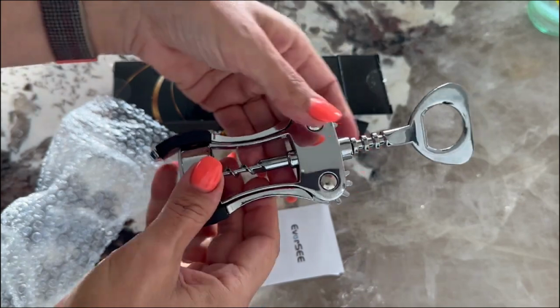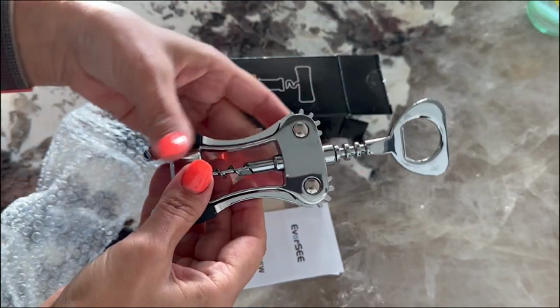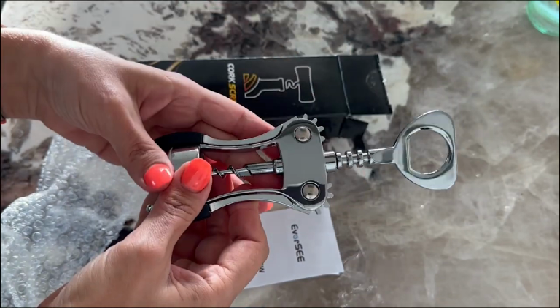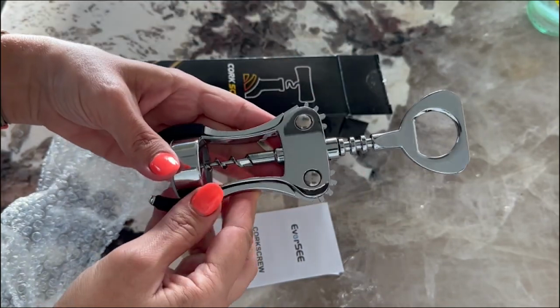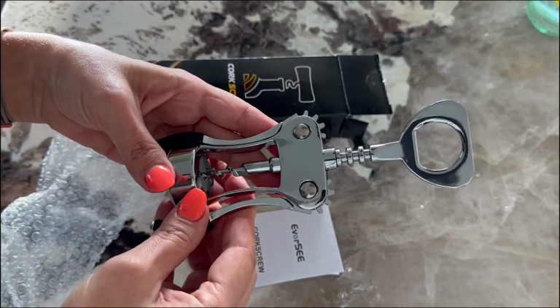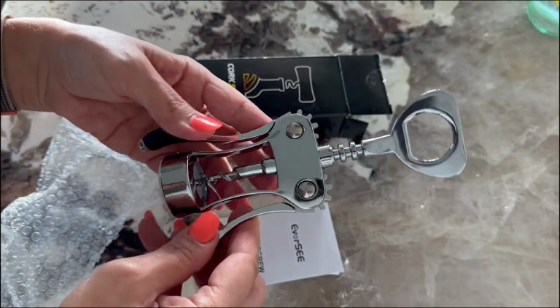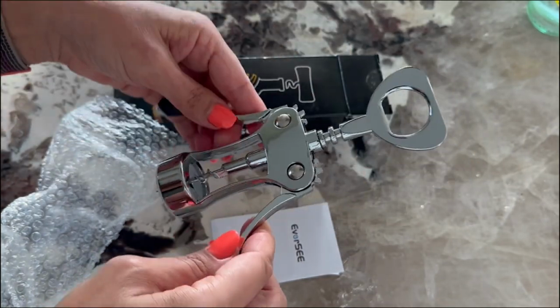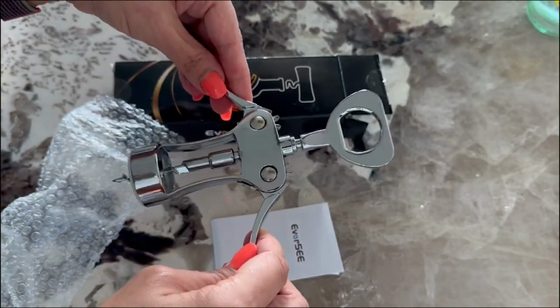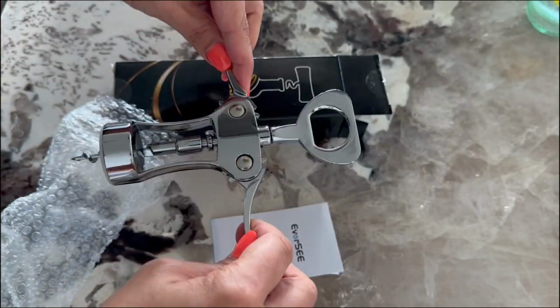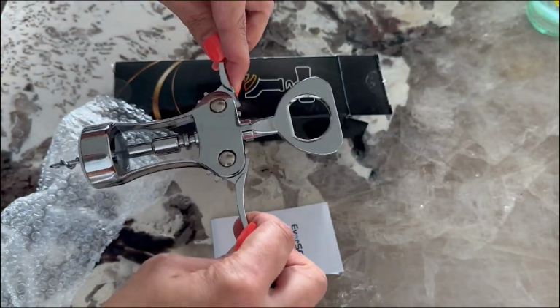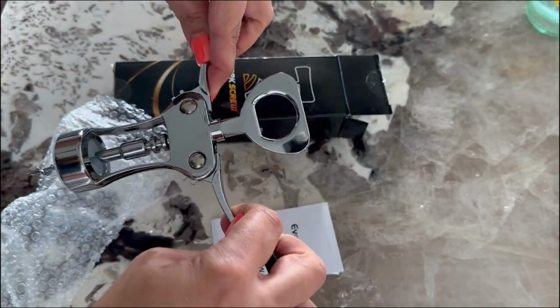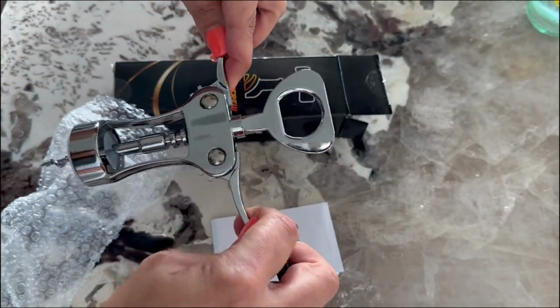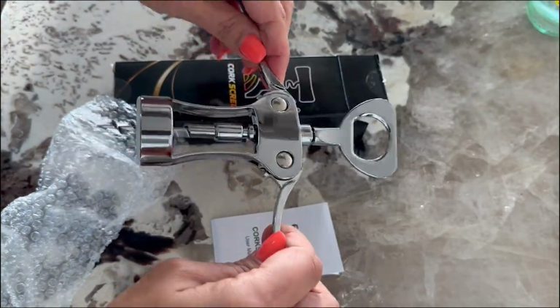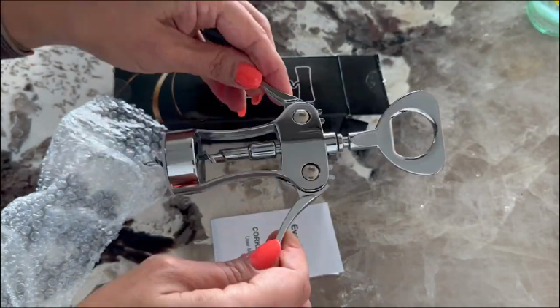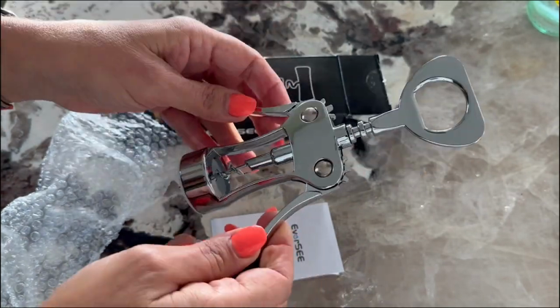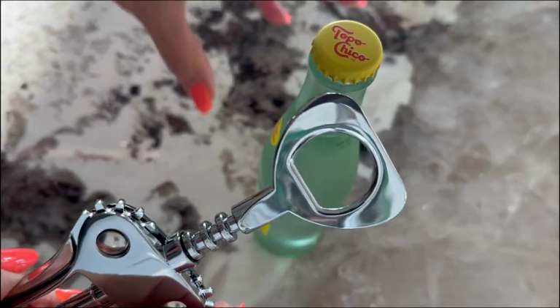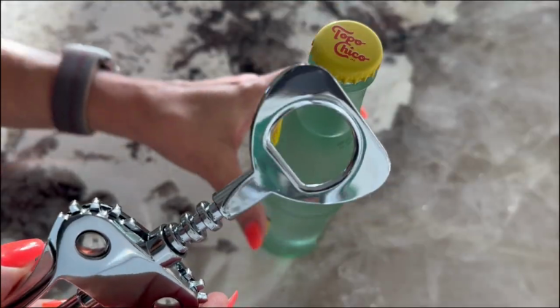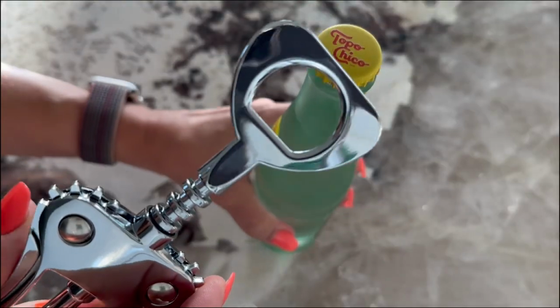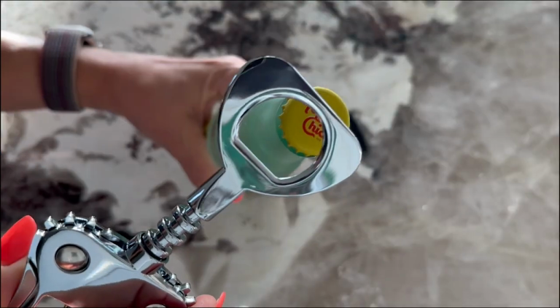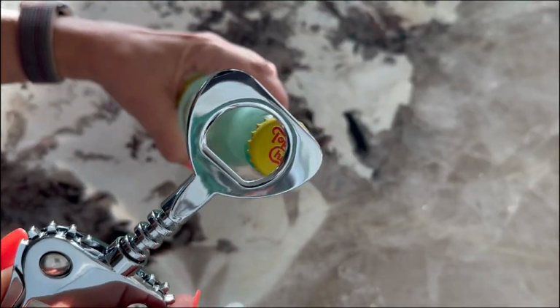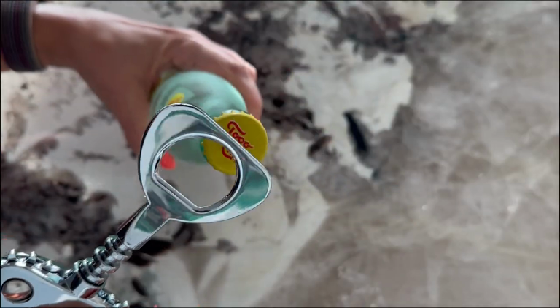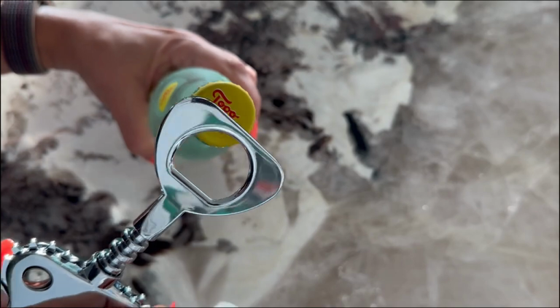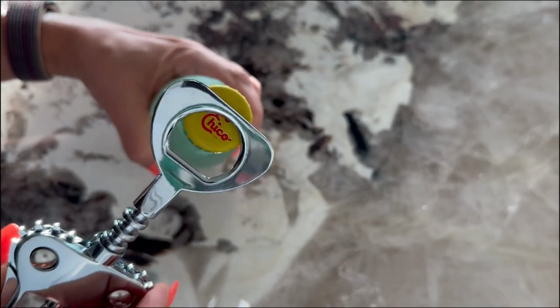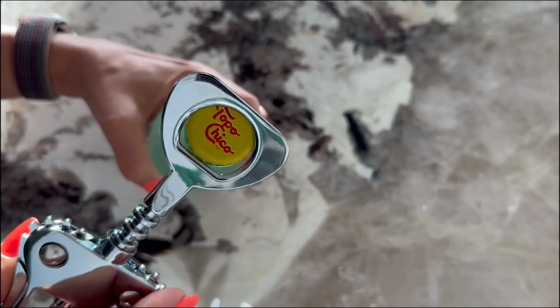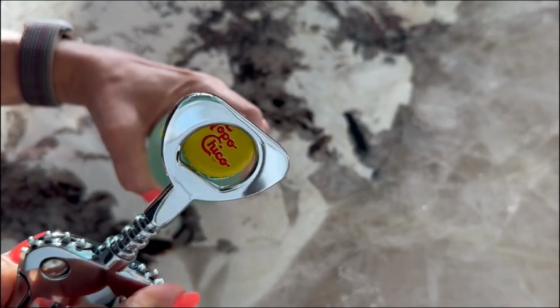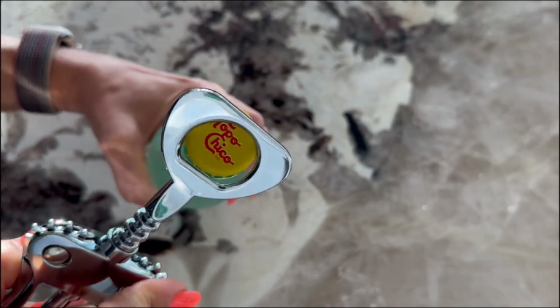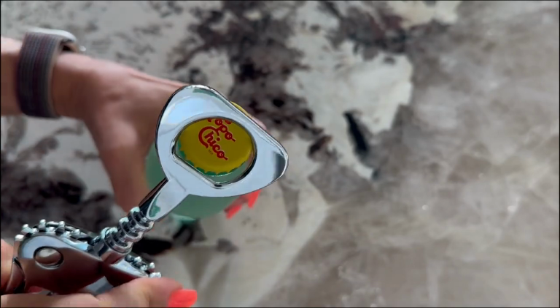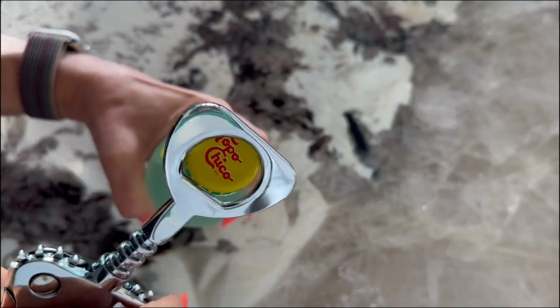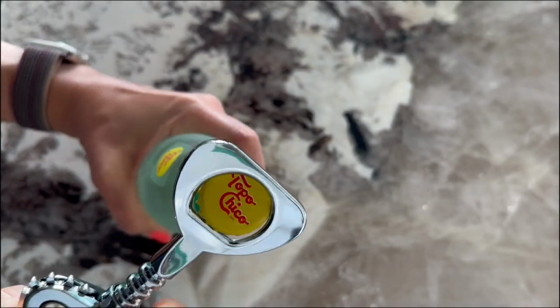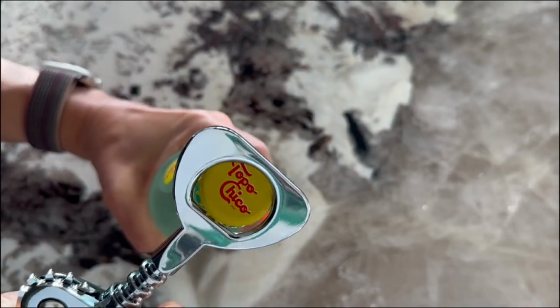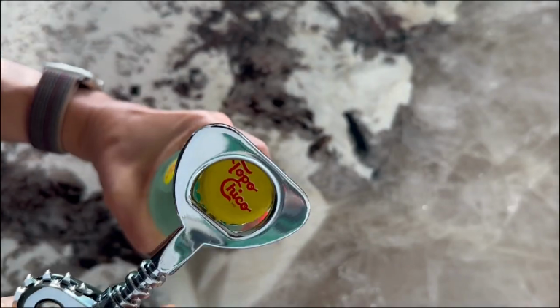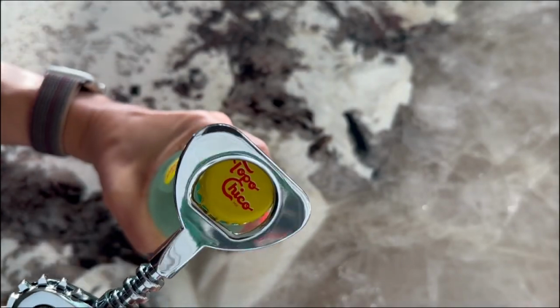It's a two-in-one wine and beer opener. So whether you're into wine, beer, or even soda, this gadget has you covered.